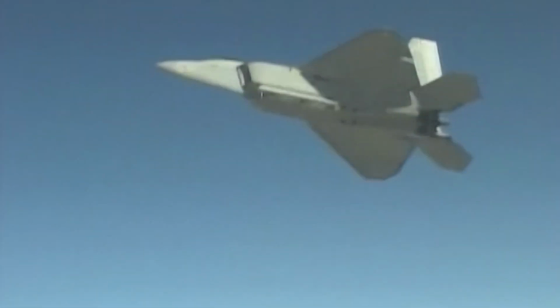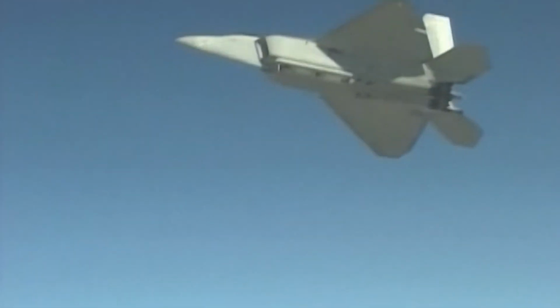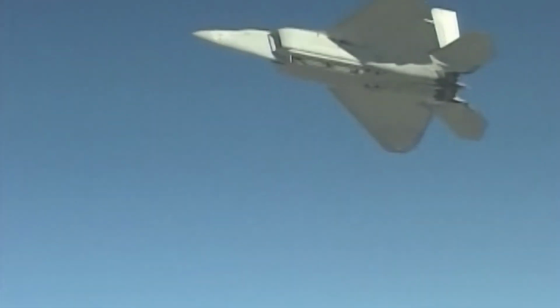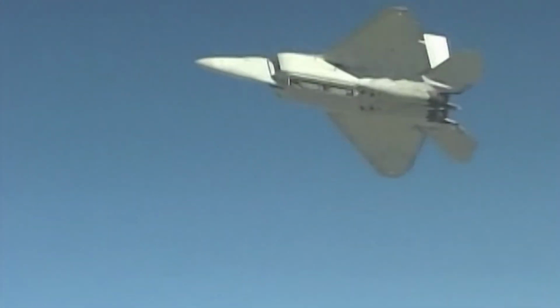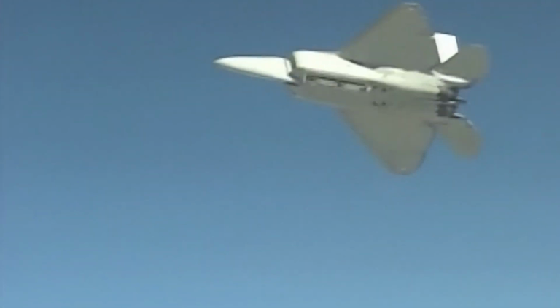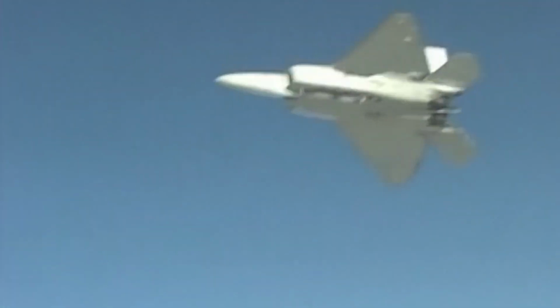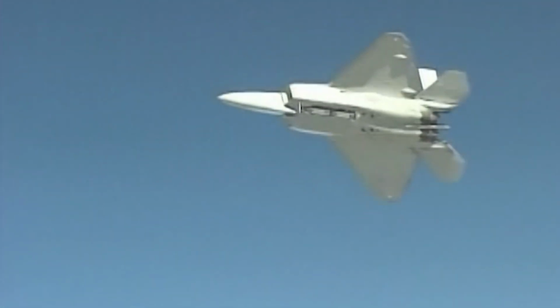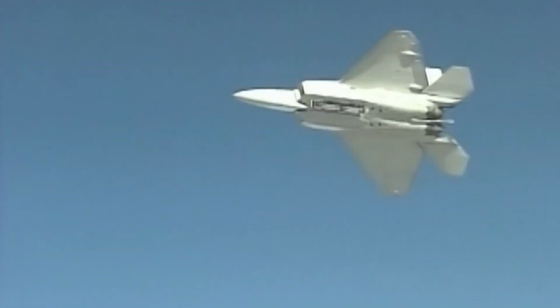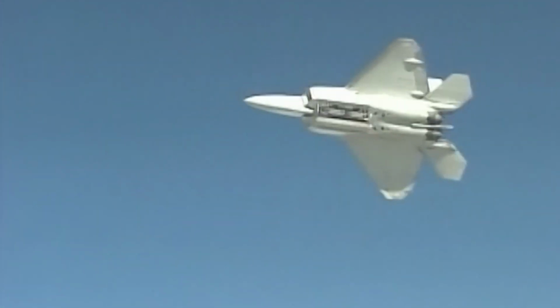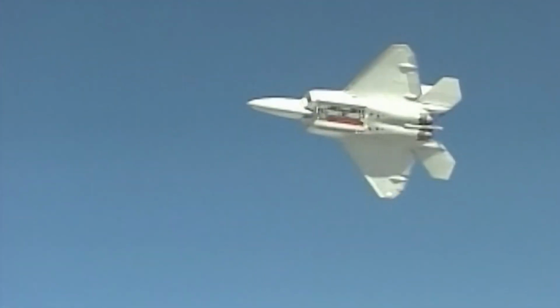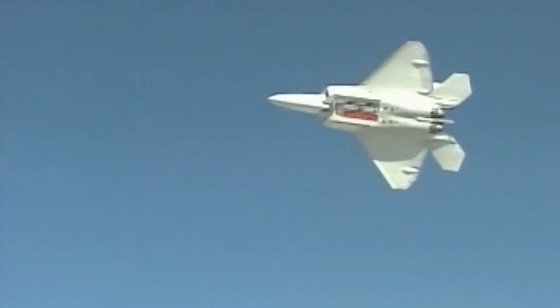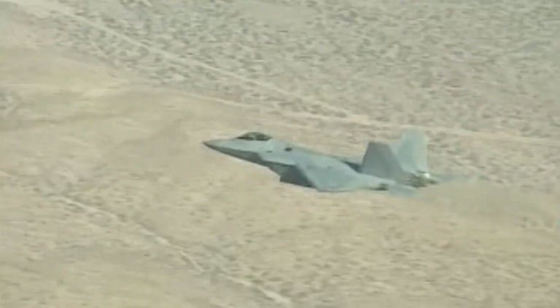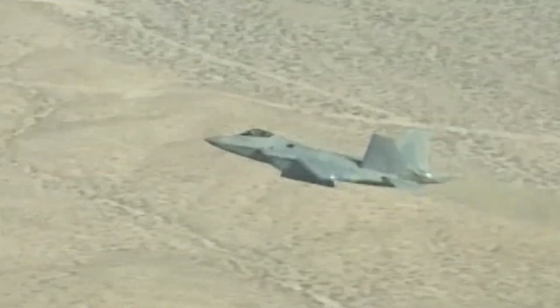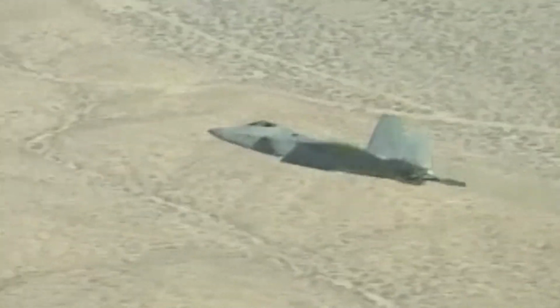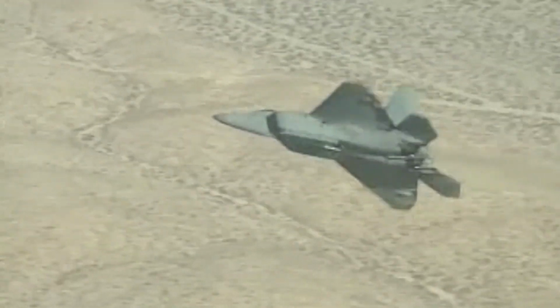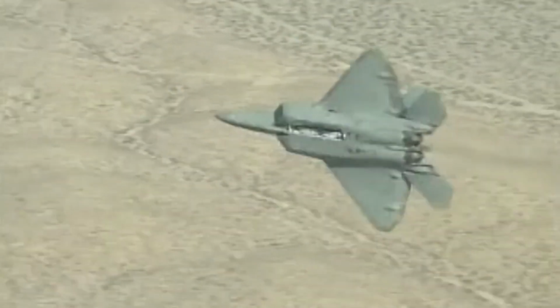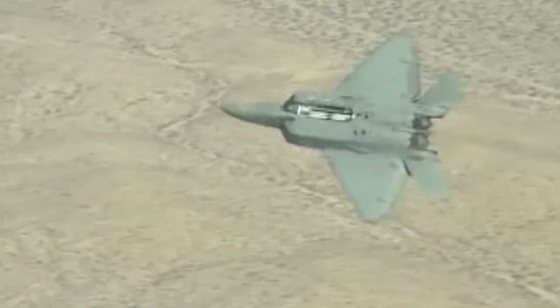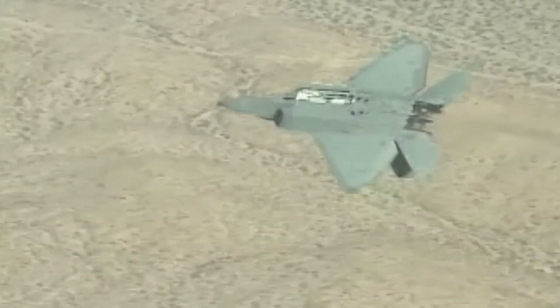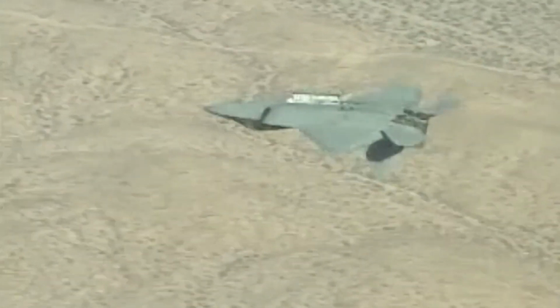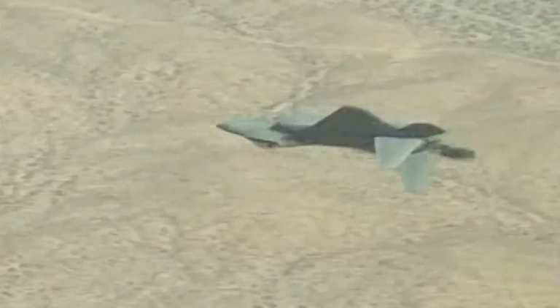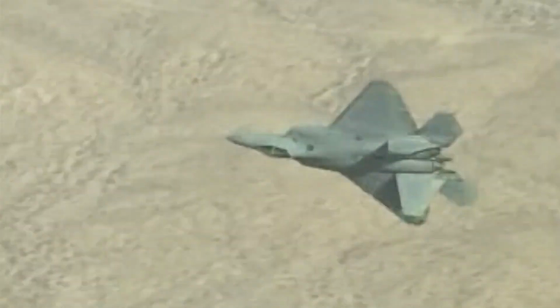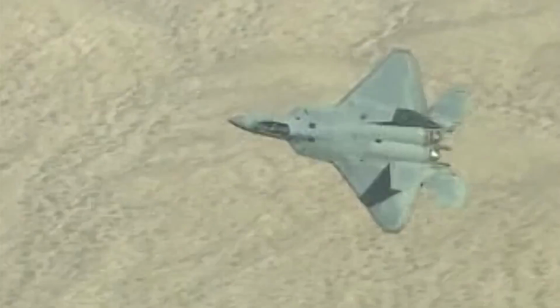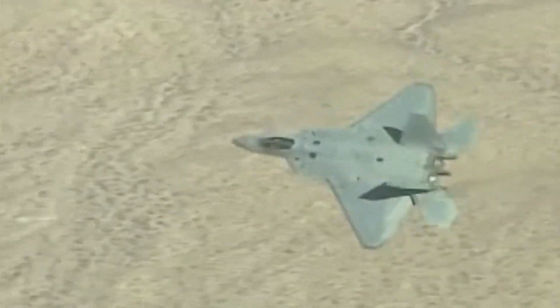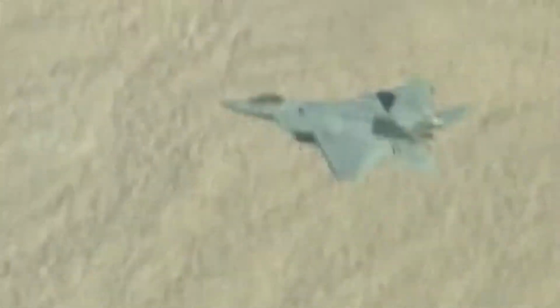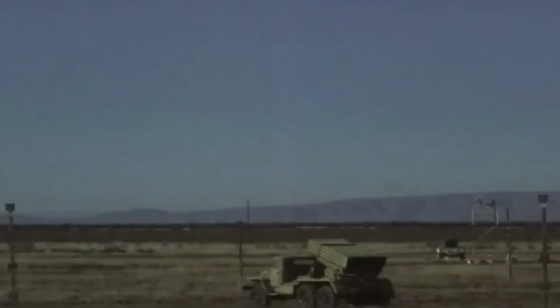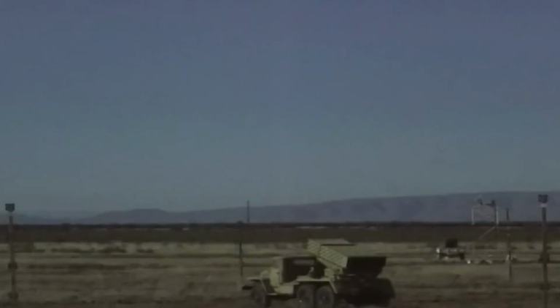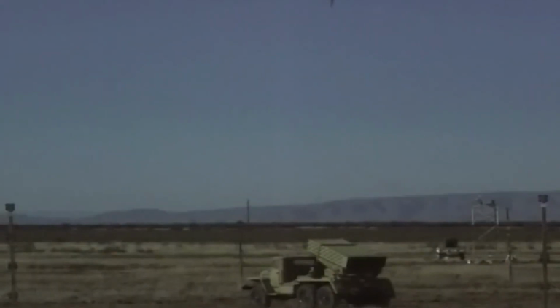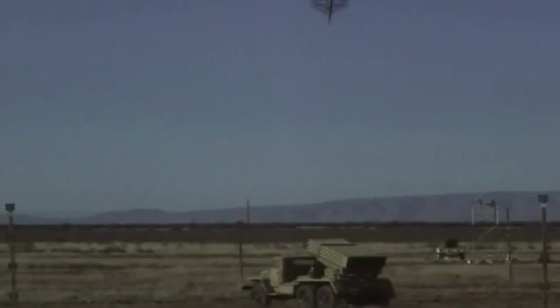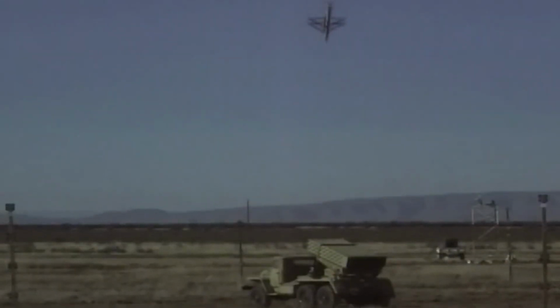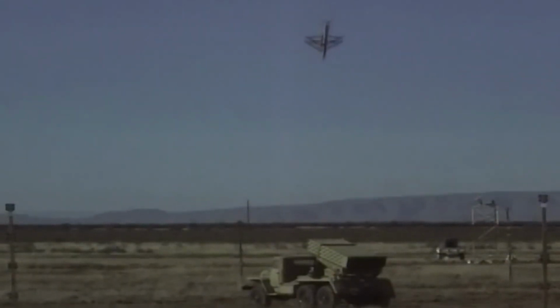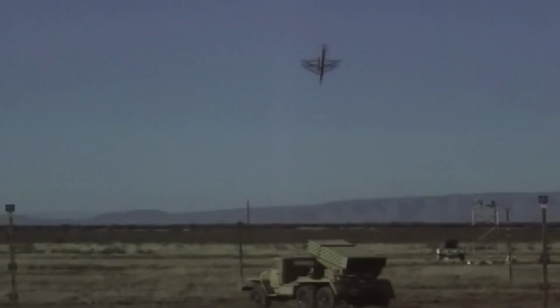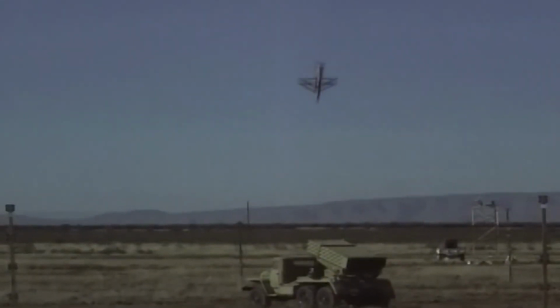Suite 10 will fly by Spring 2021, and that's a critical step in the A-10's modernization program.